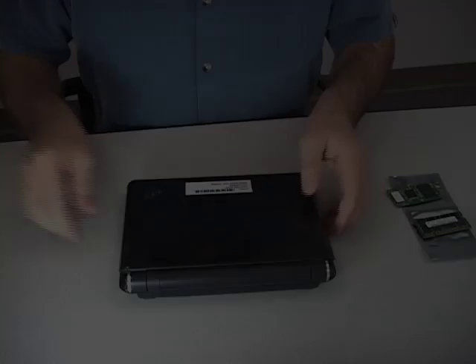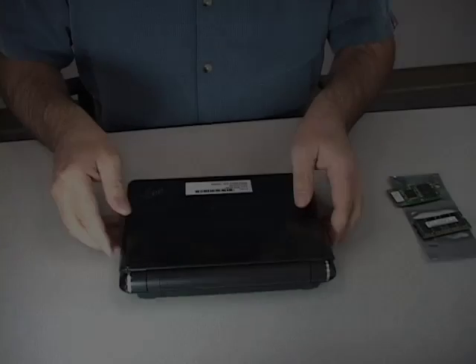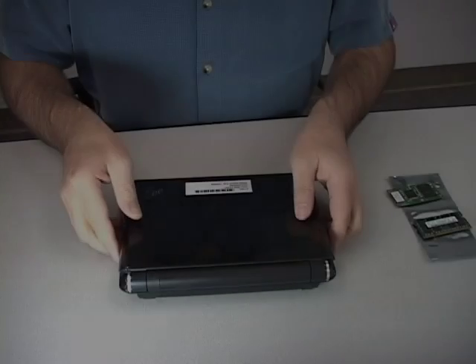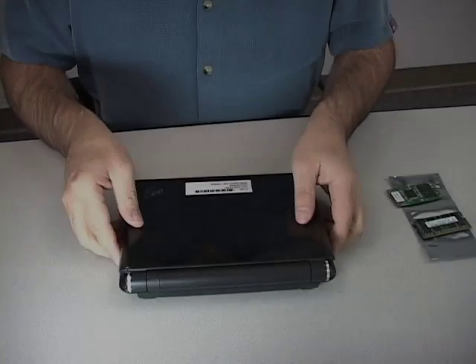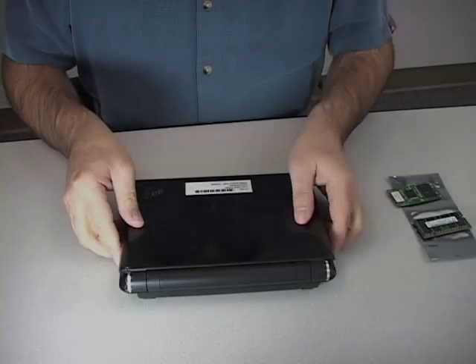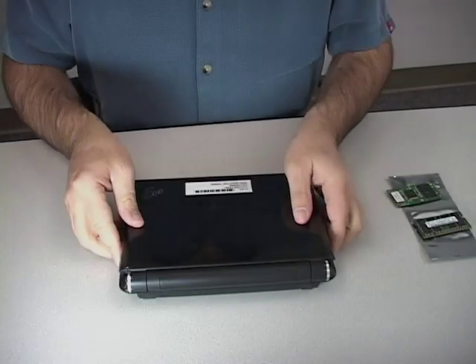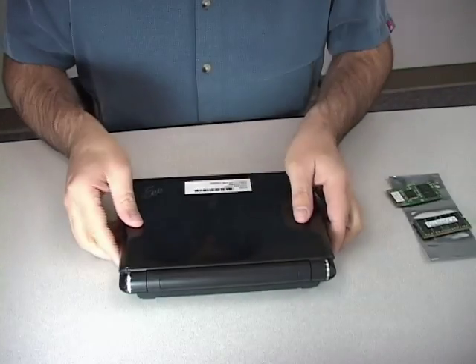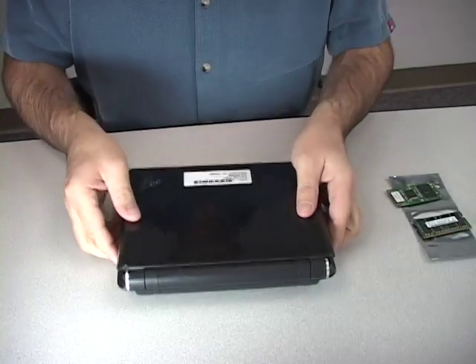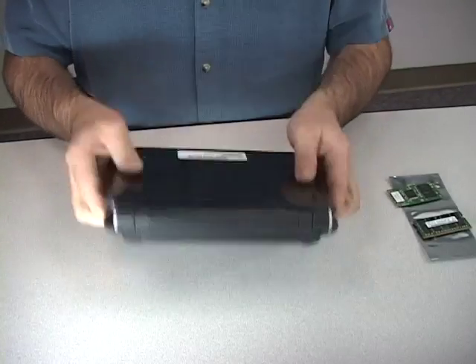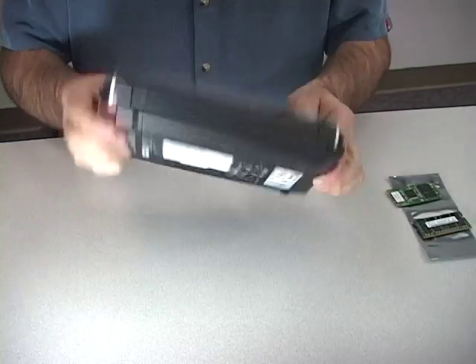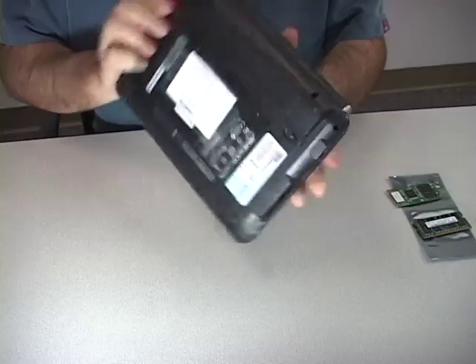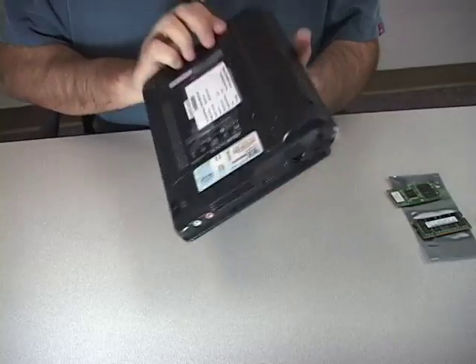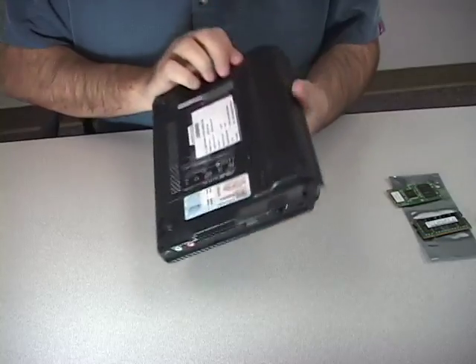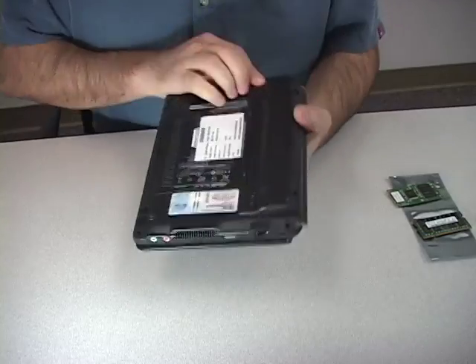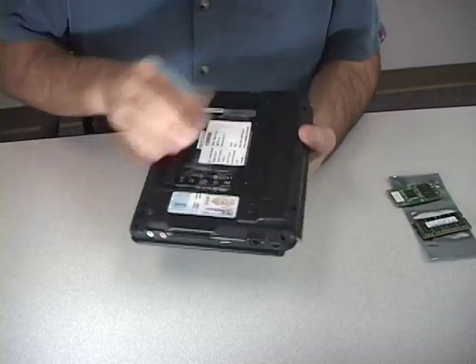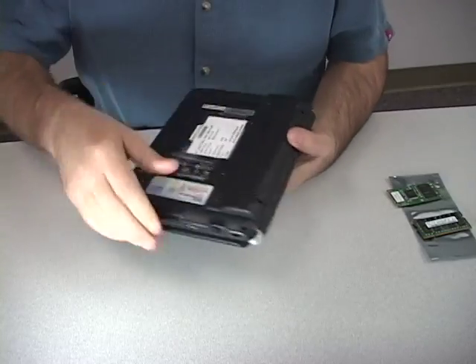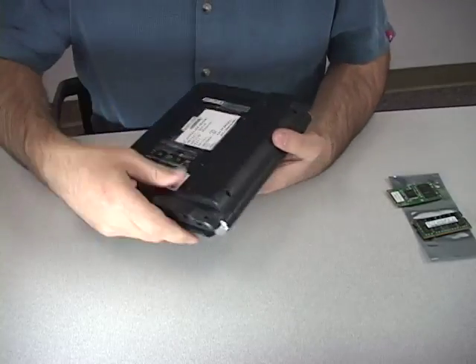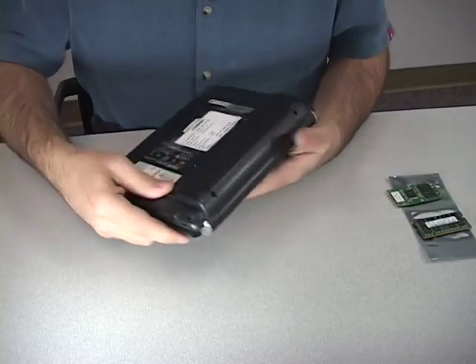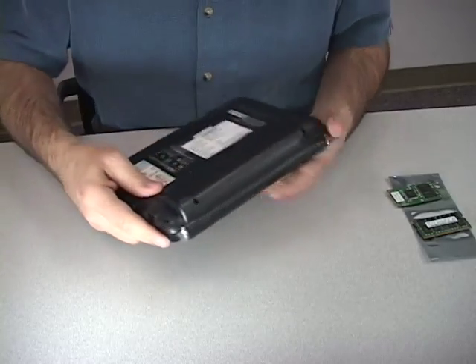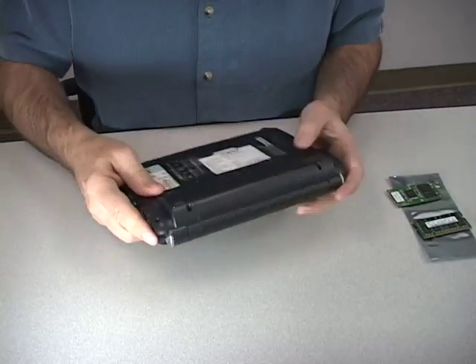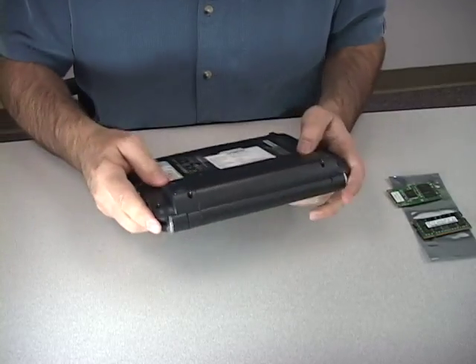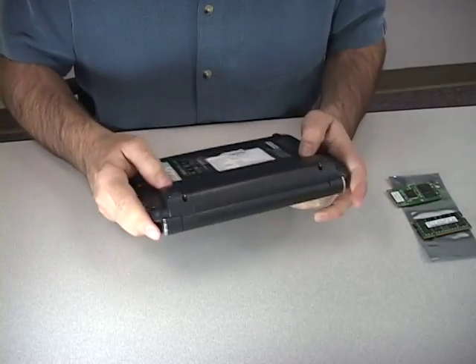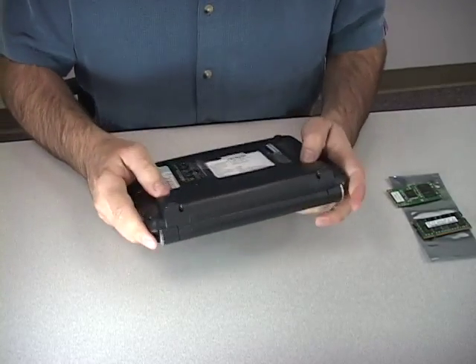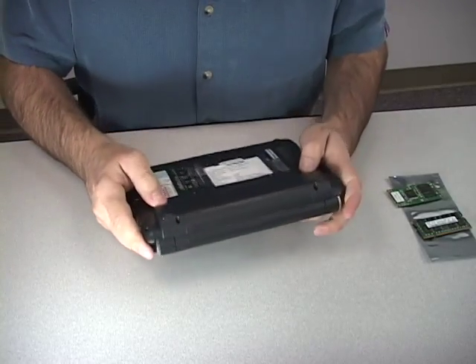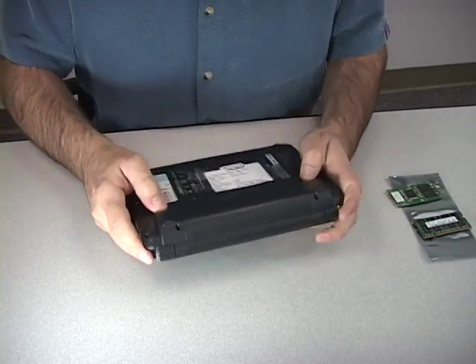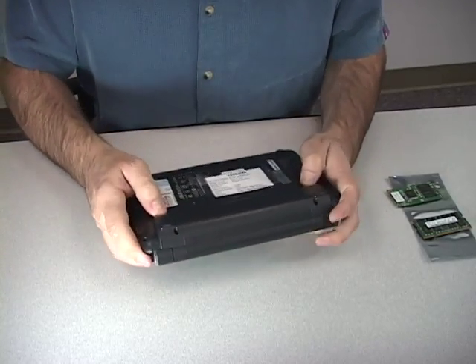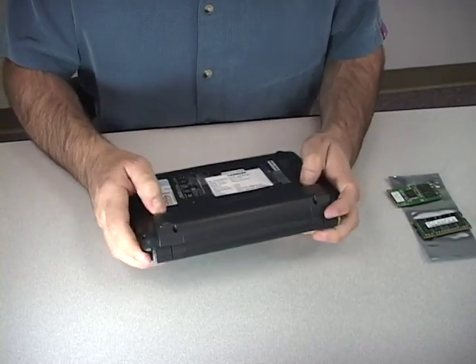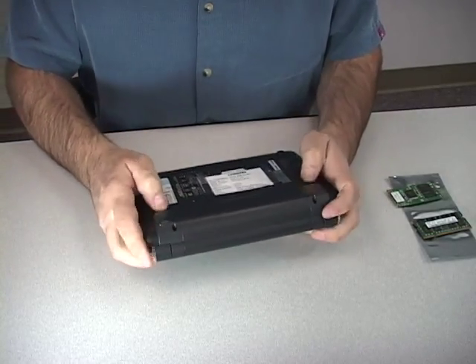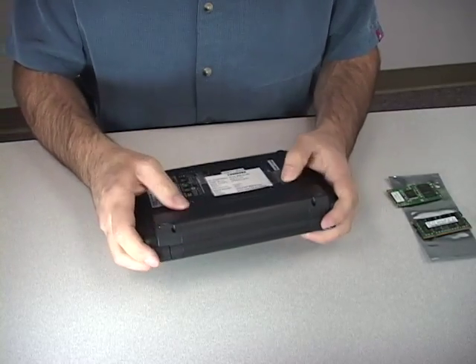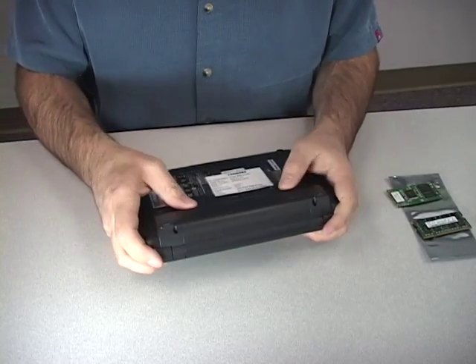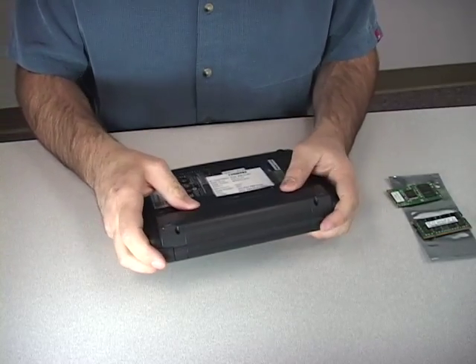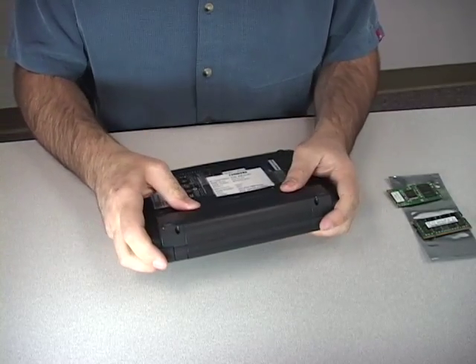In this video, we will upgrade the memory and mini SSD in the ASUS EPC.